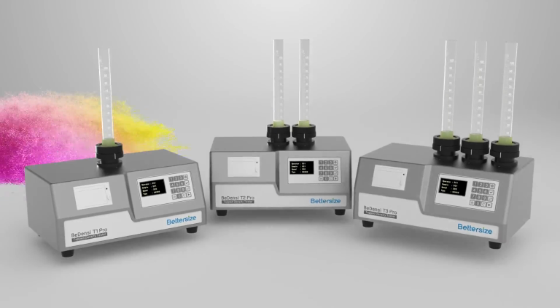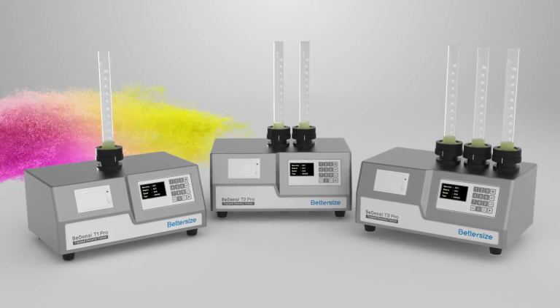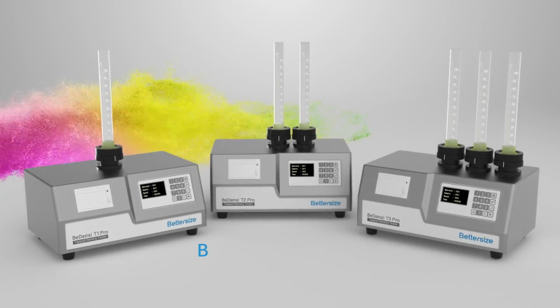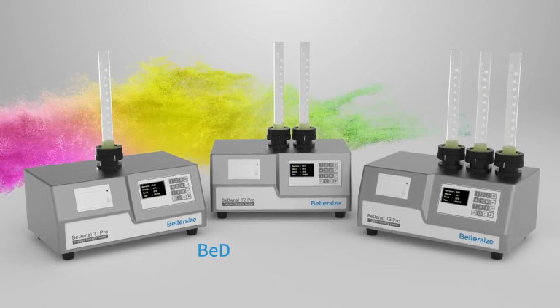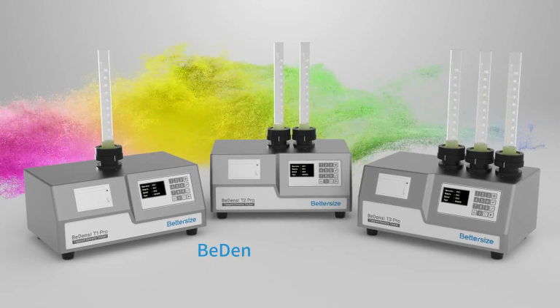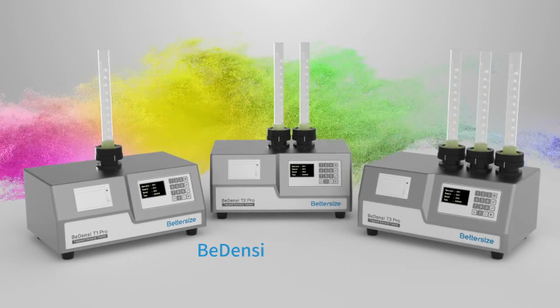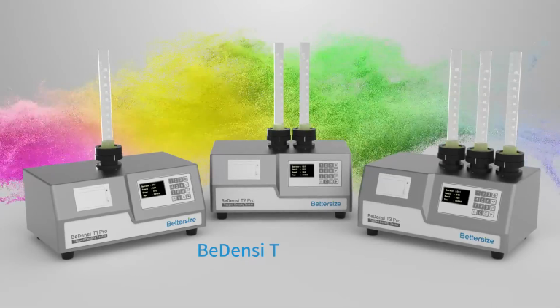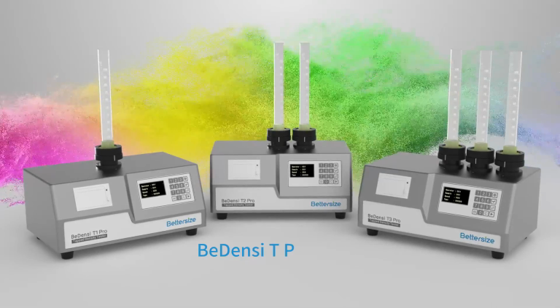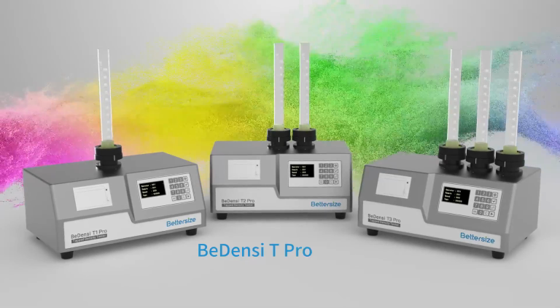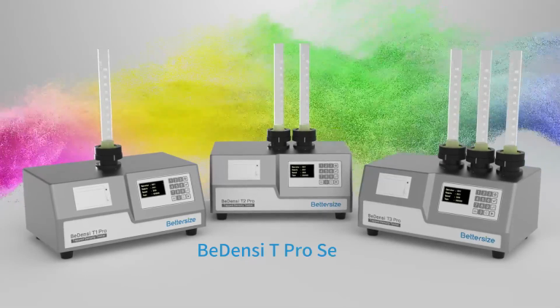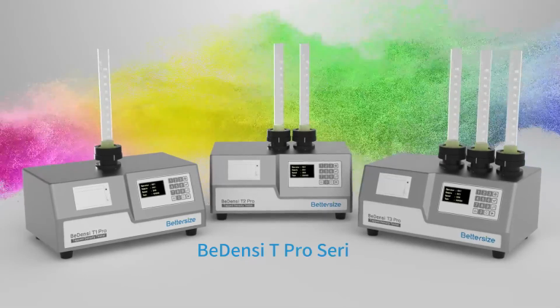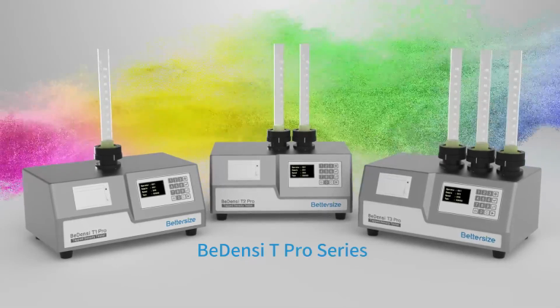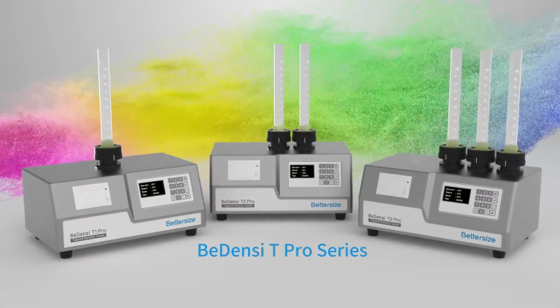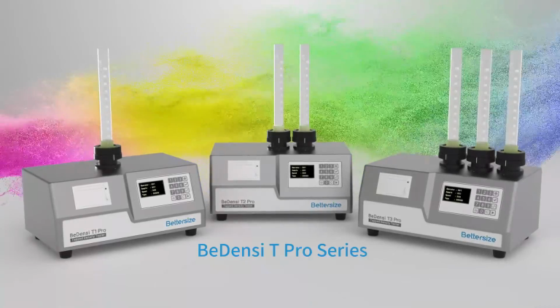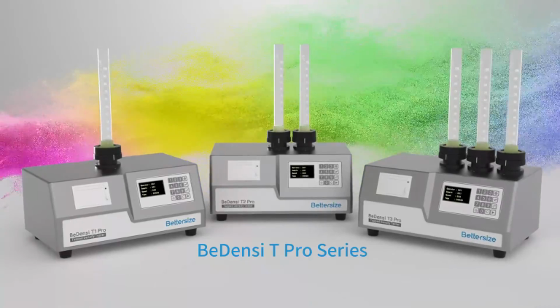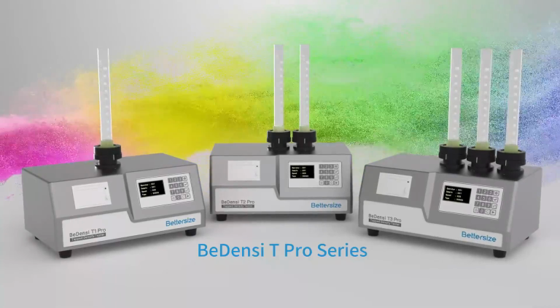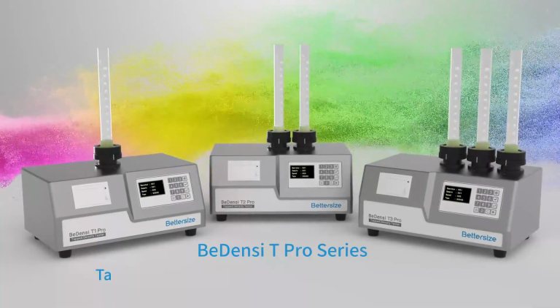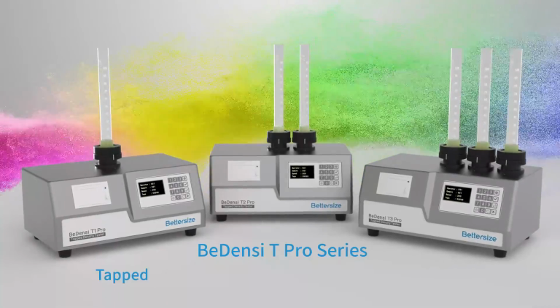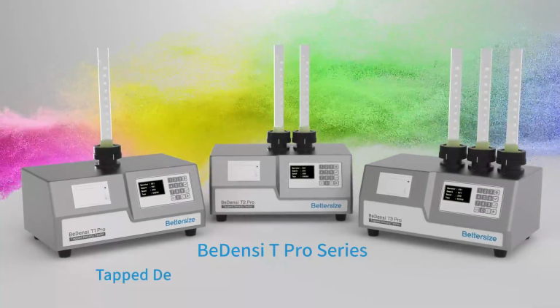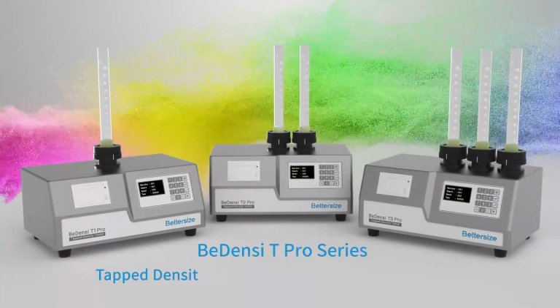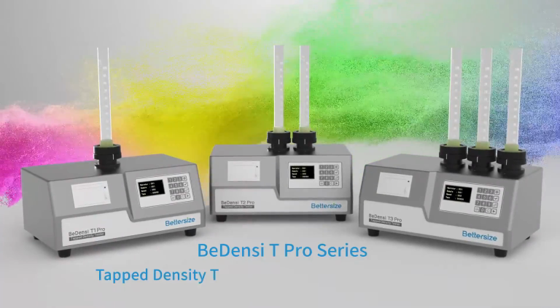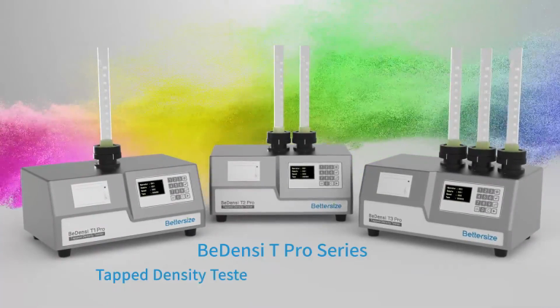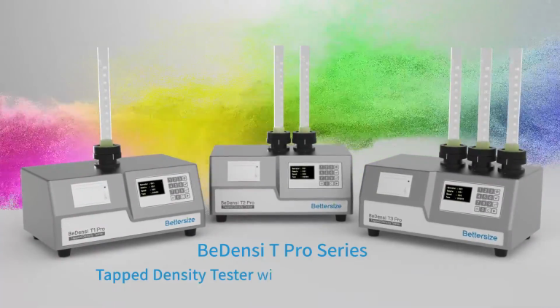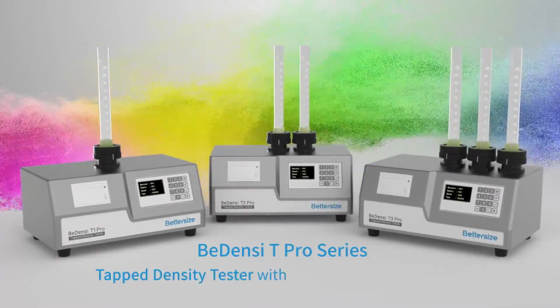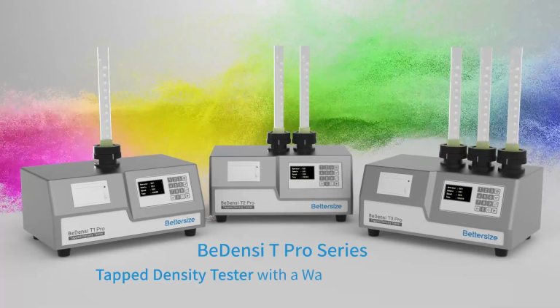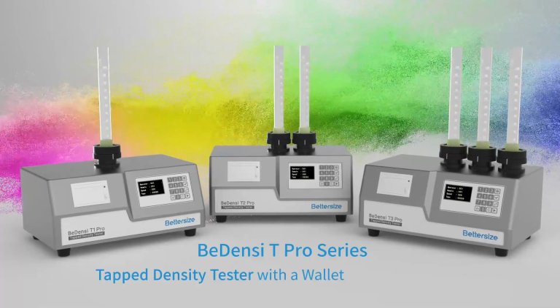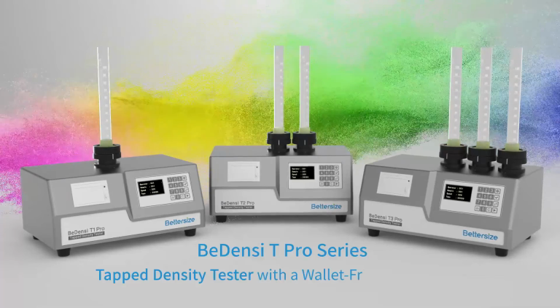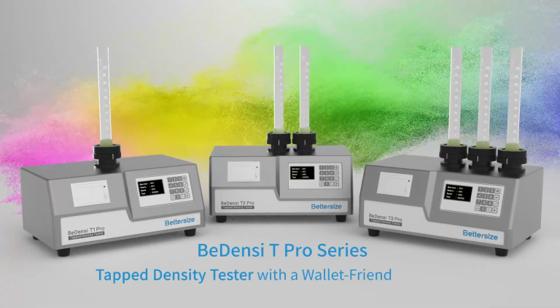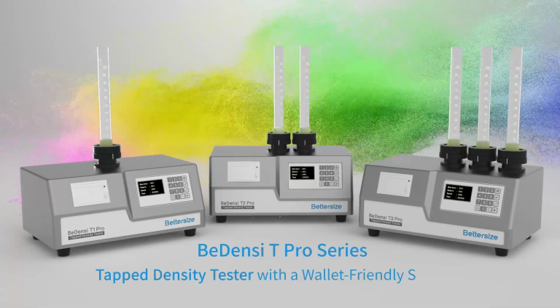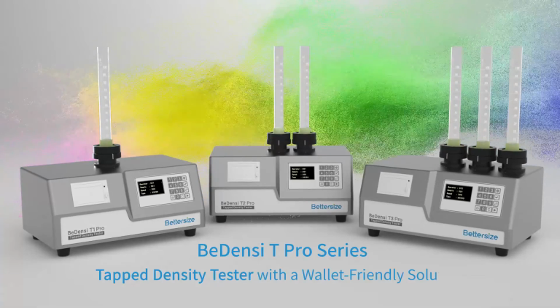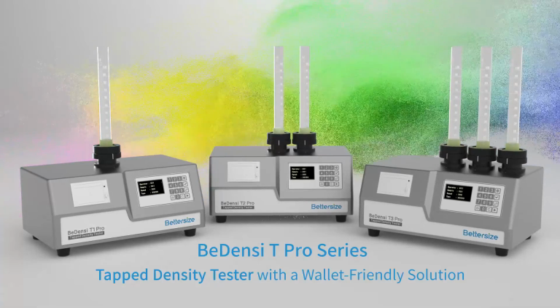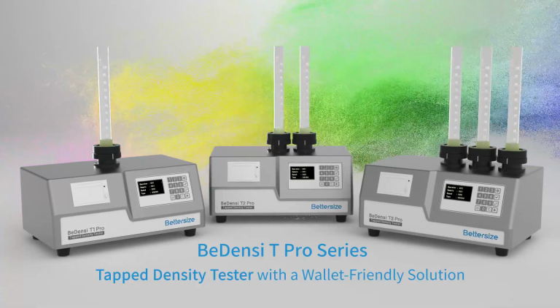Bedensi T3 Pro series — tap density tester with a wallet-friendly solution.